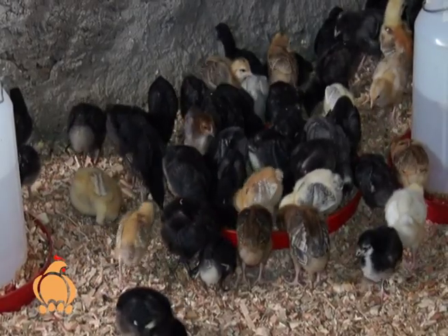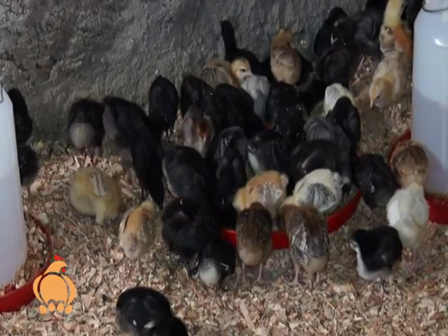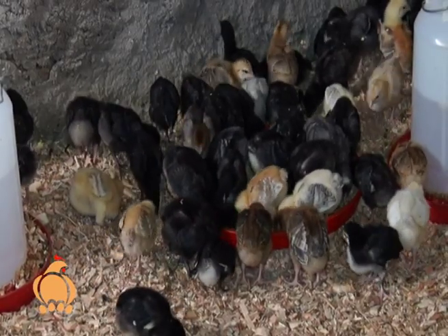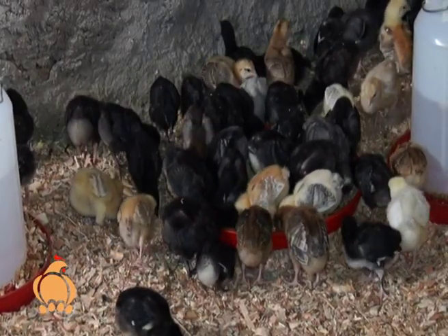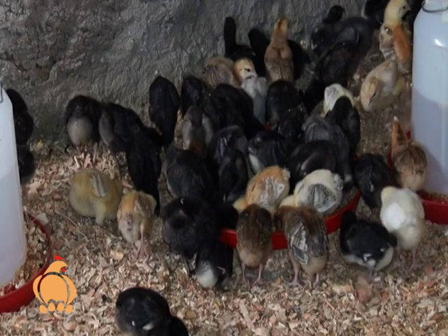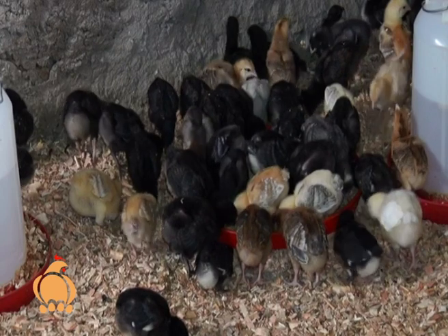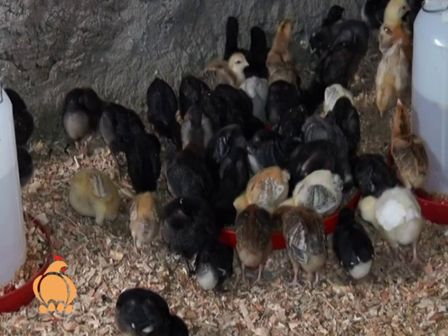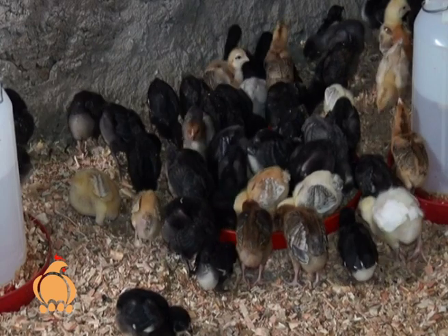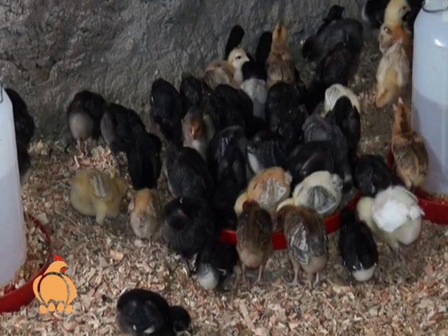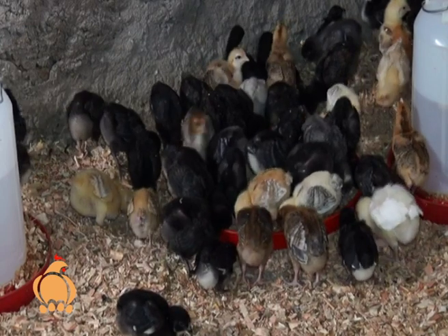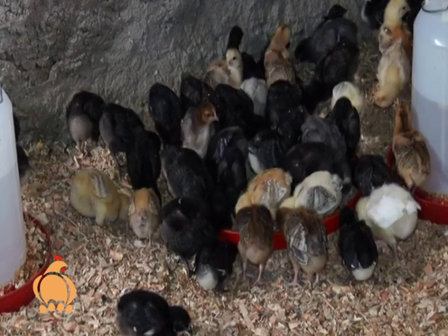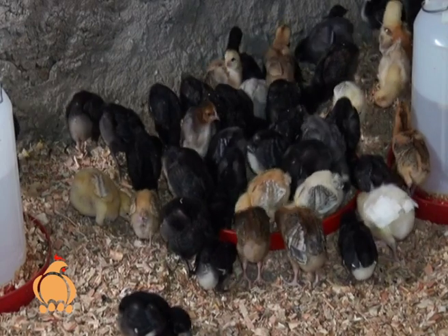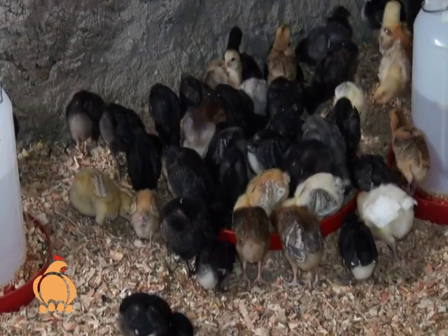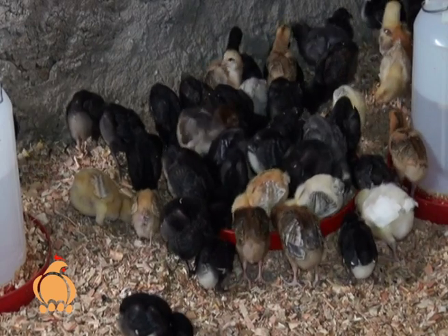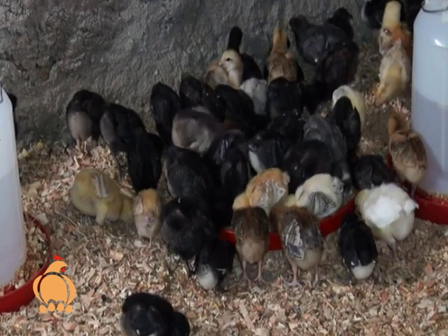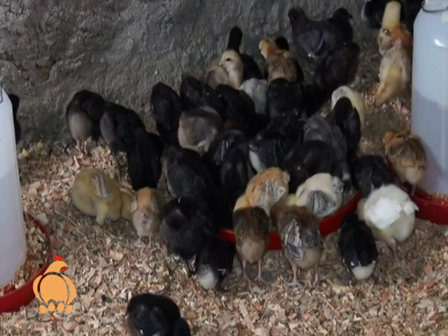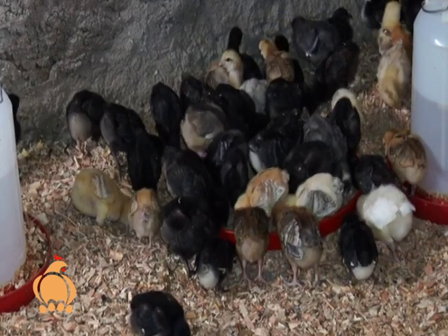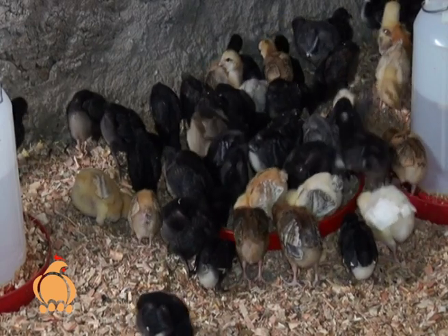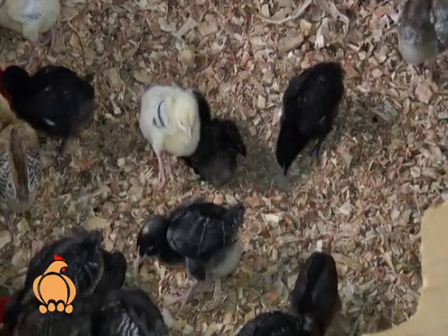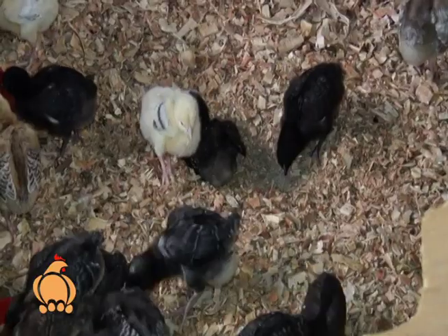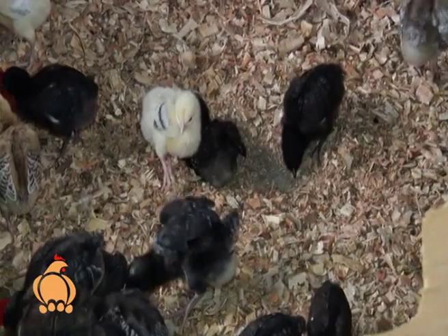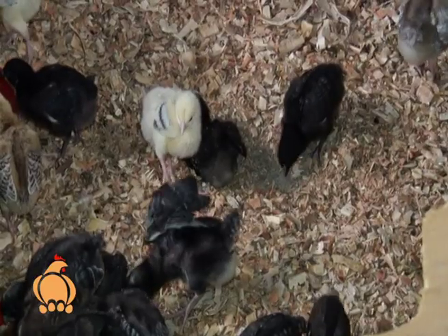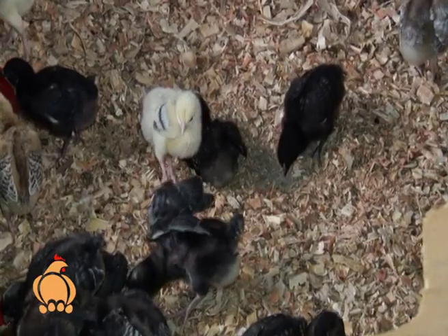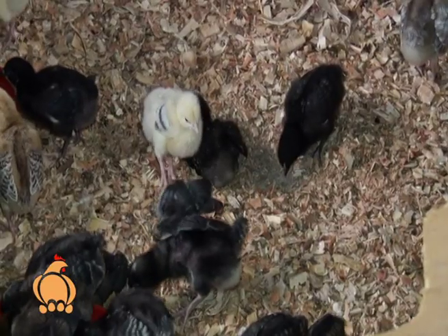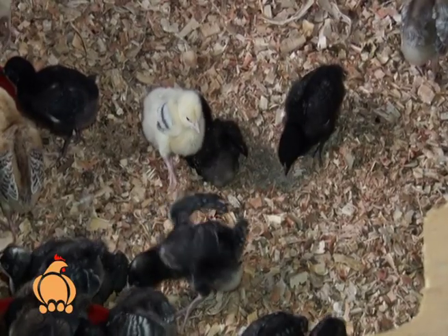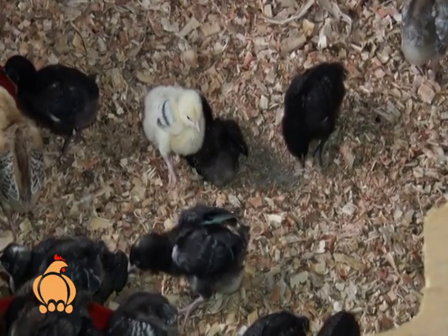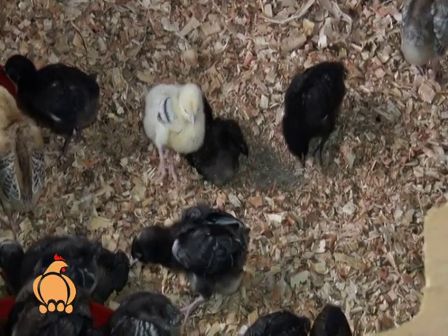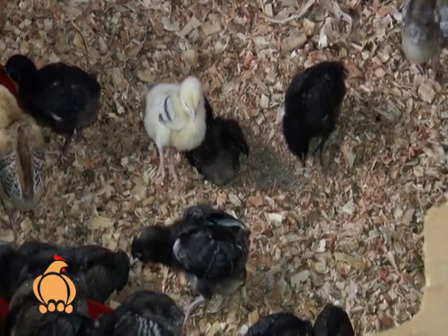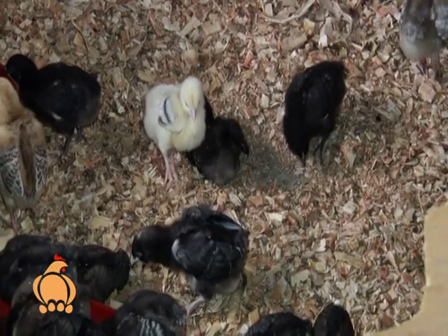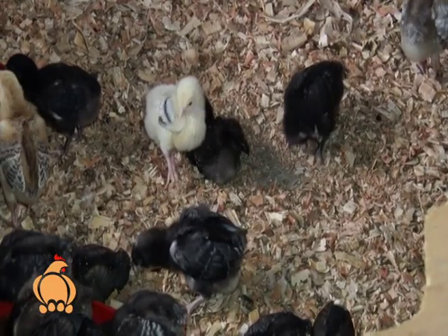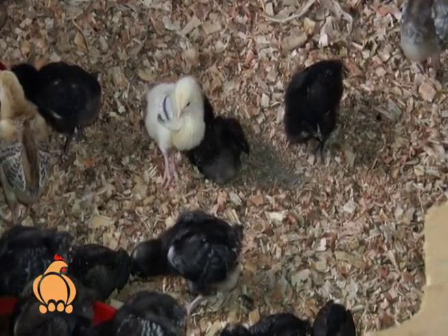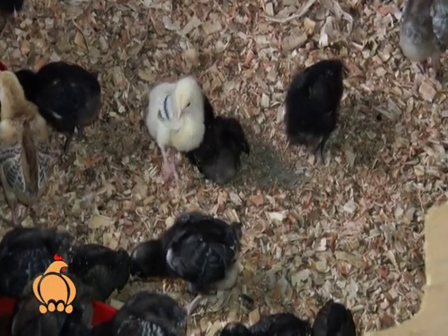A farmer should also have a proper feeding system, as chicks cannot be fed with food during their first three hours of arrival.